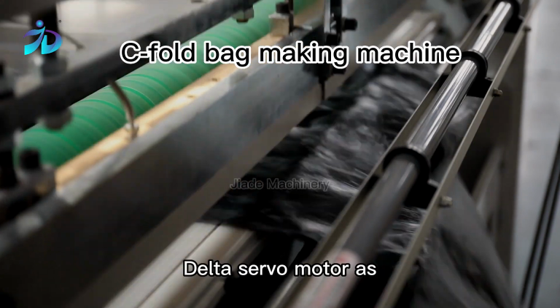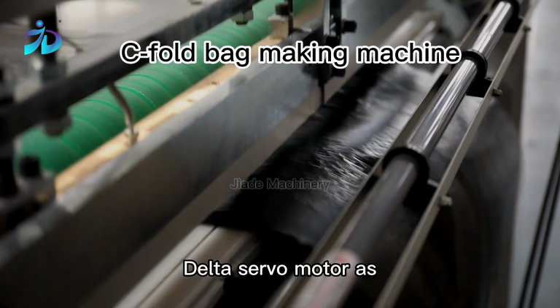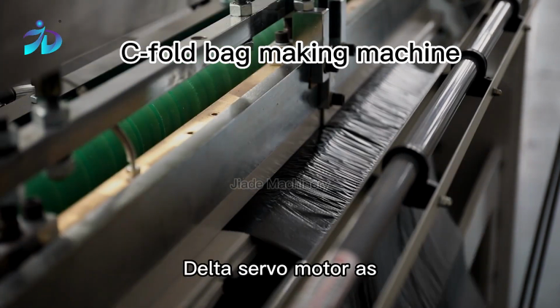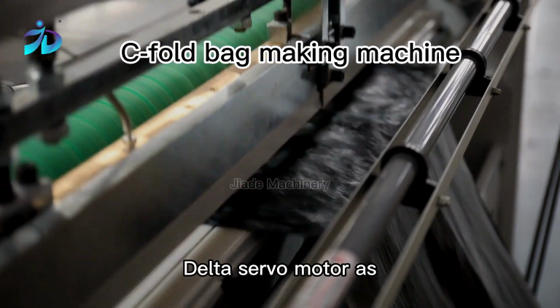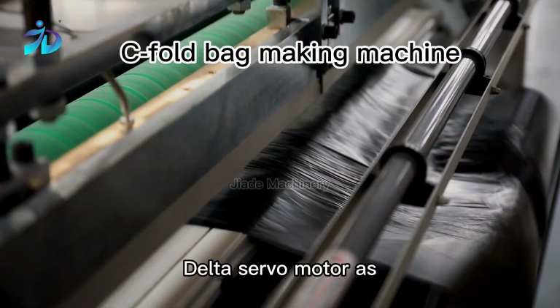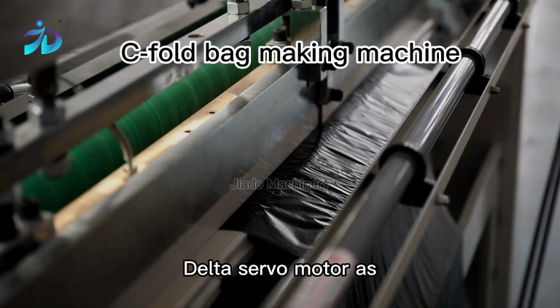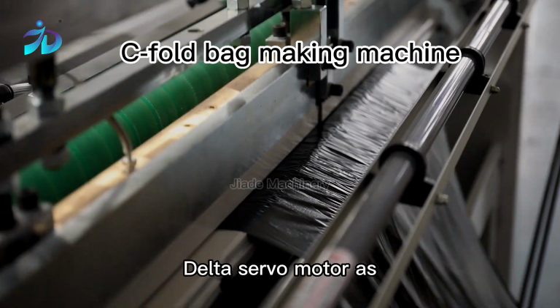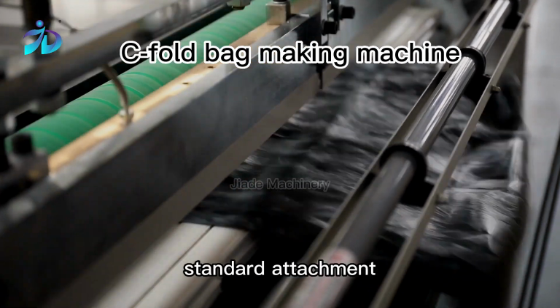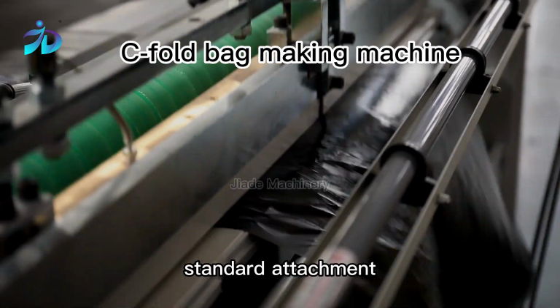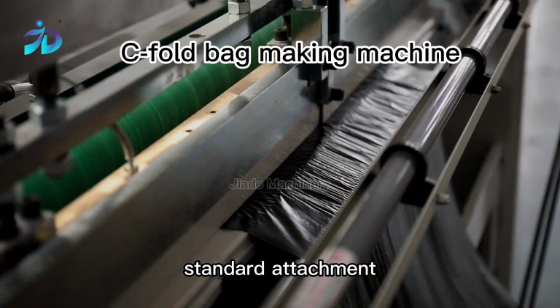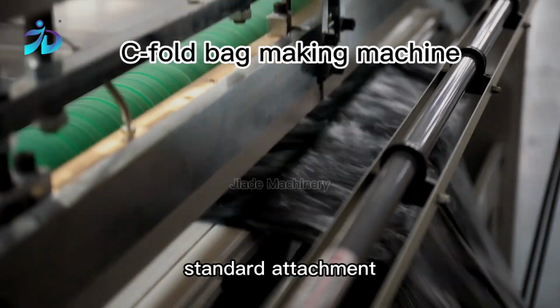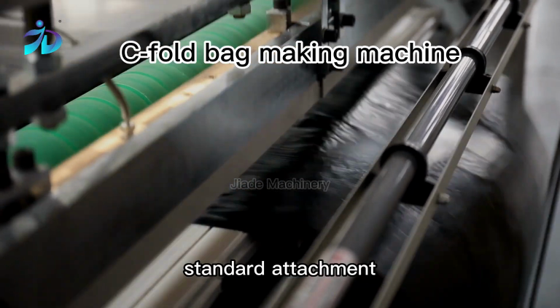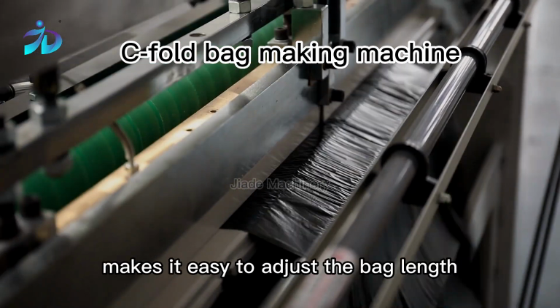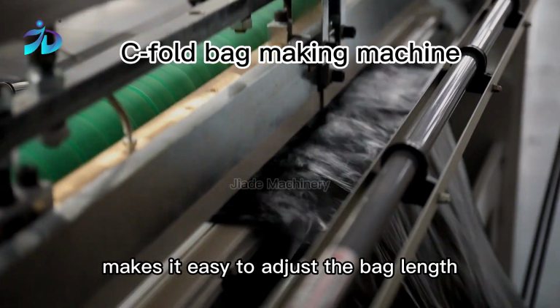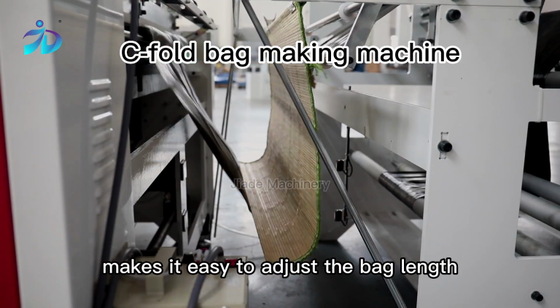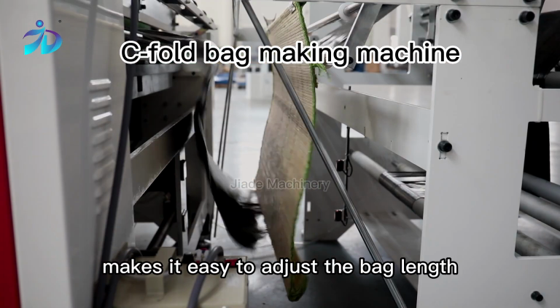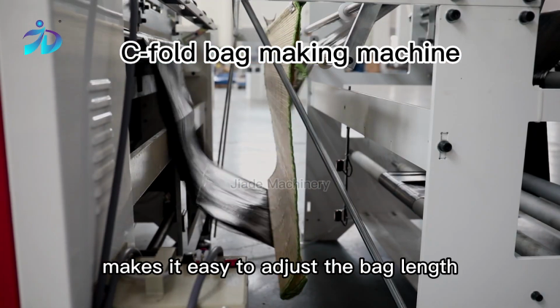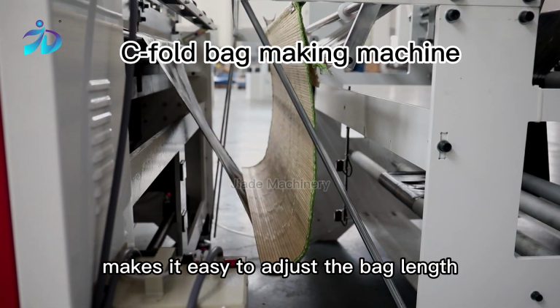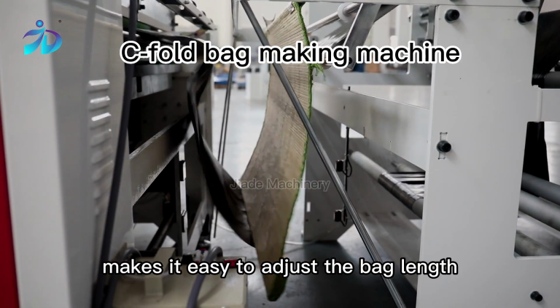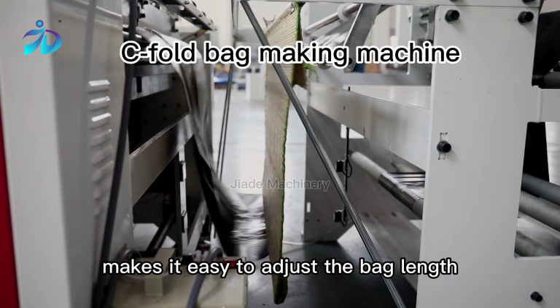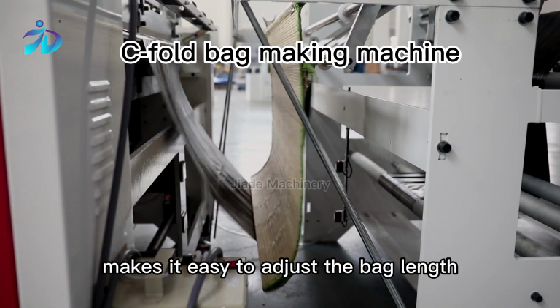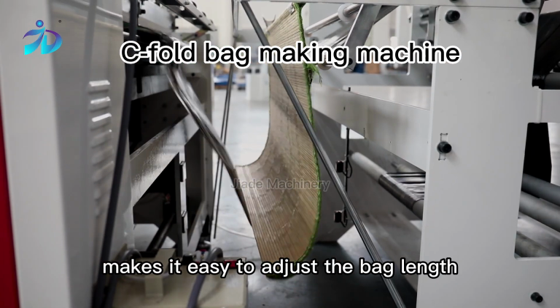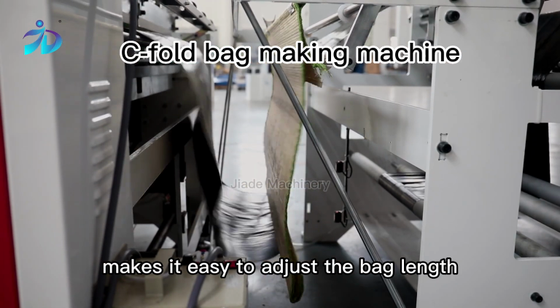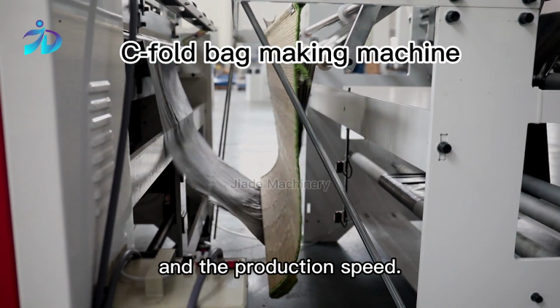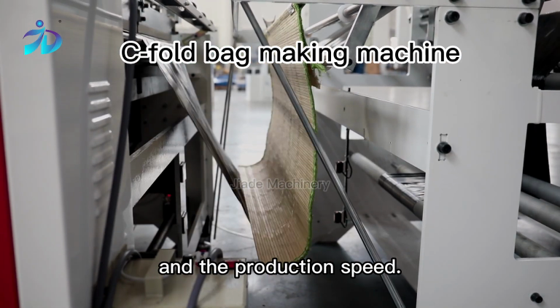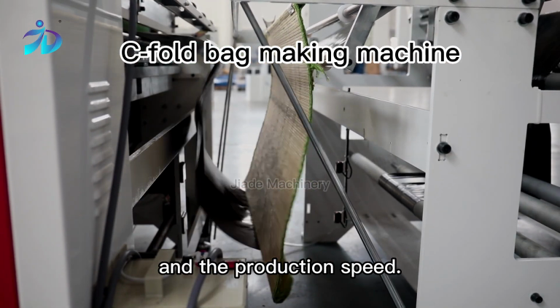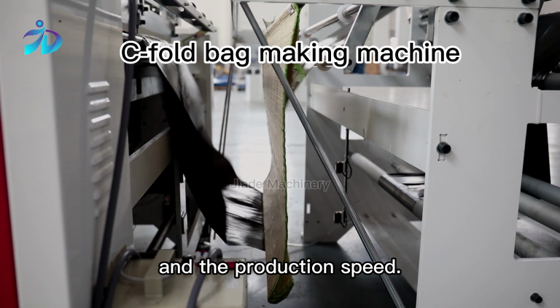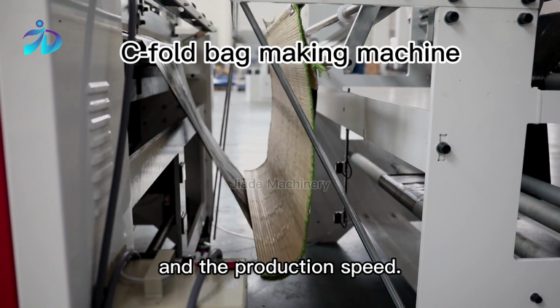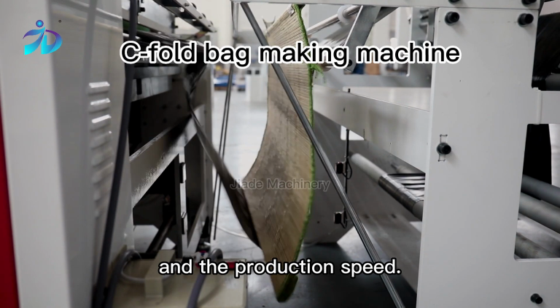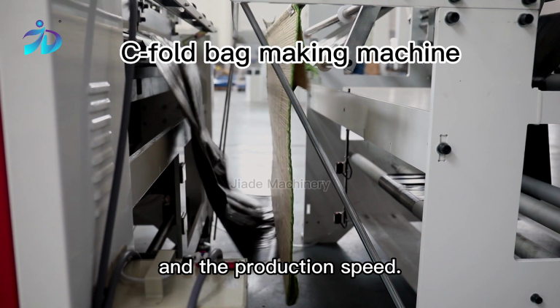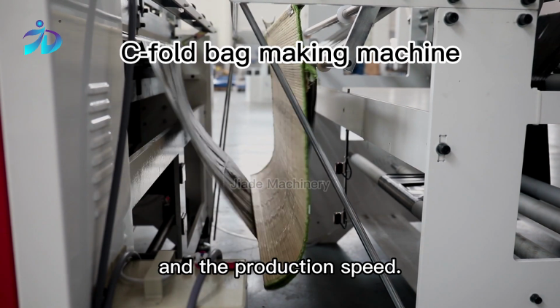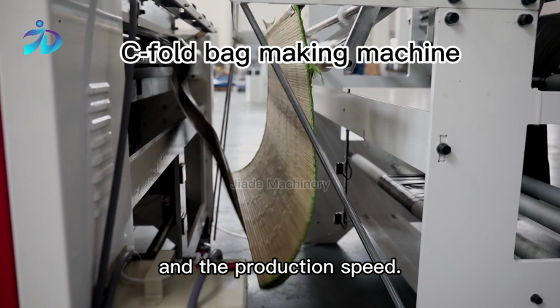Delta servo motor as standard attachment makes it easy to adjust the bag length and the production speed.